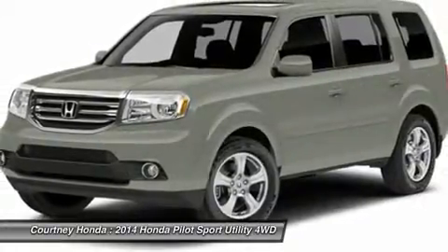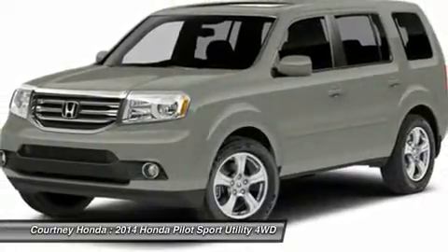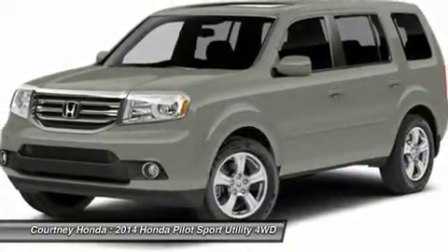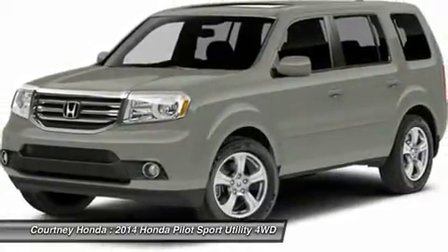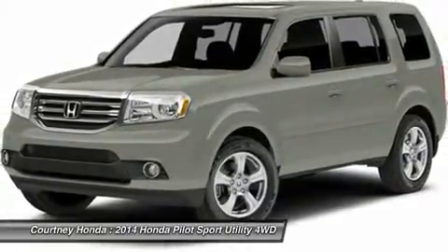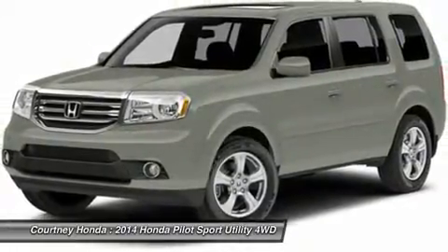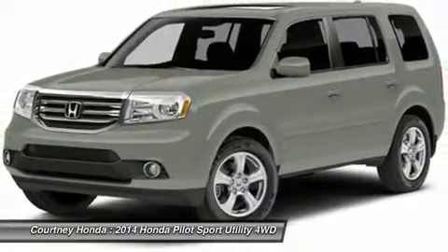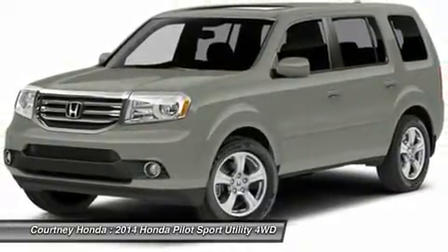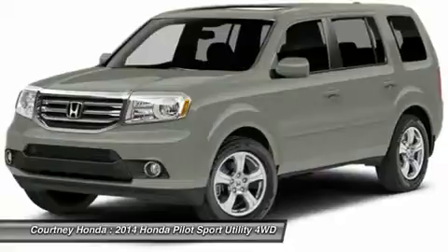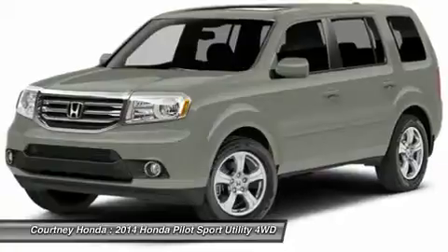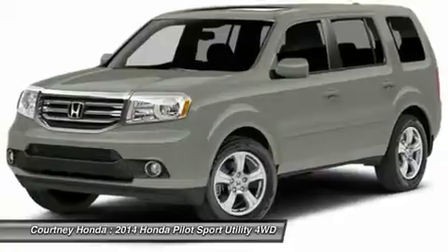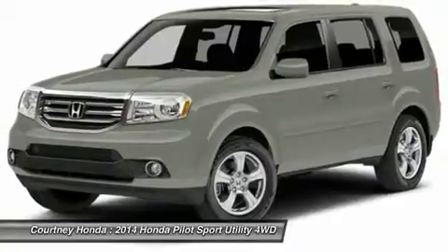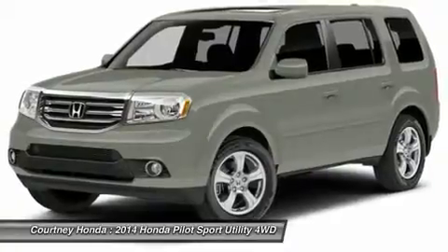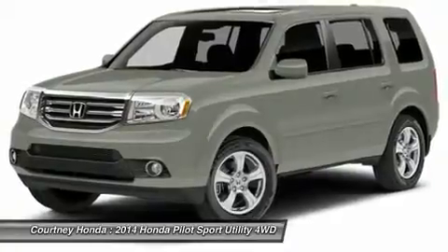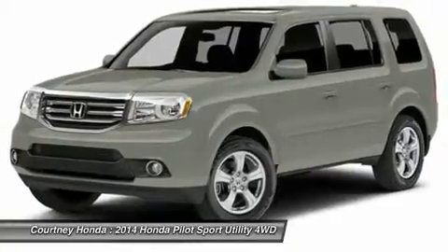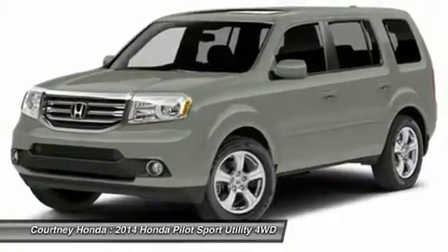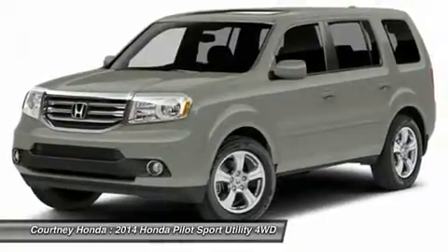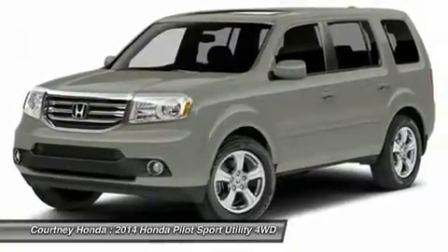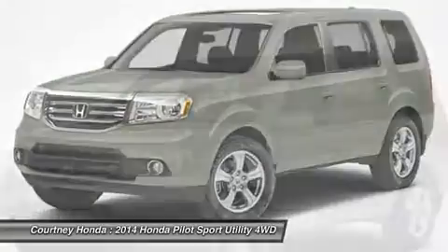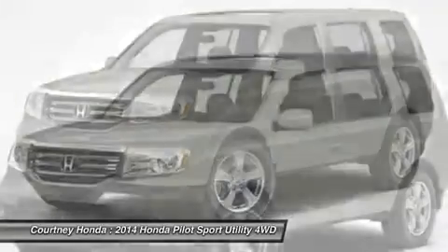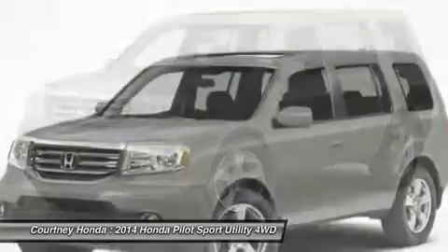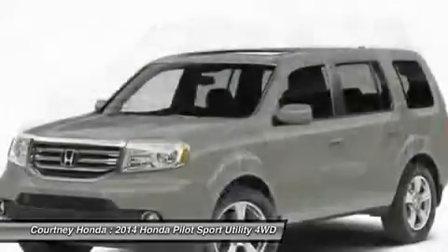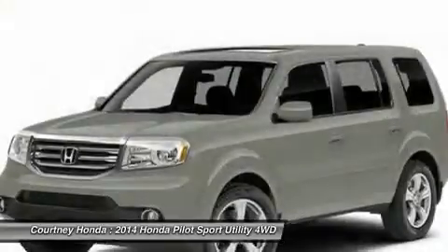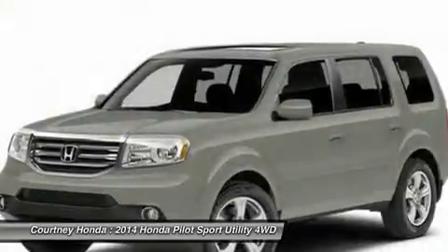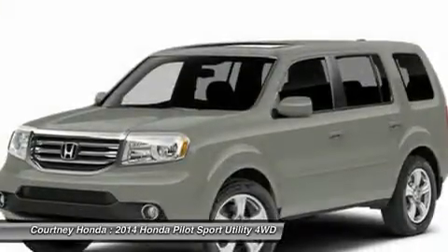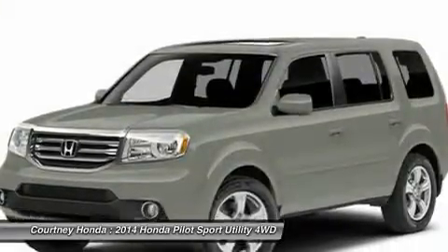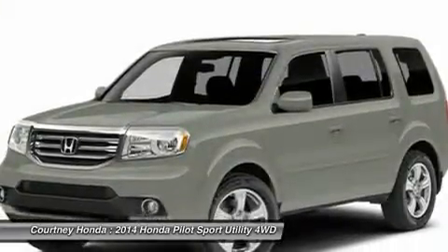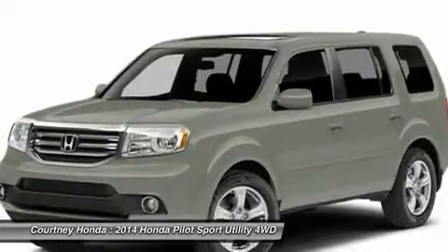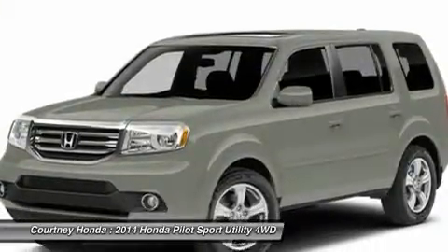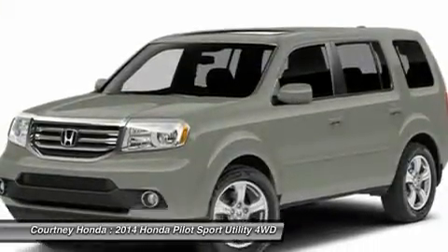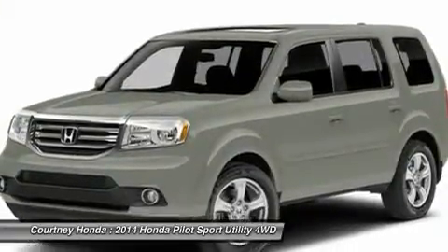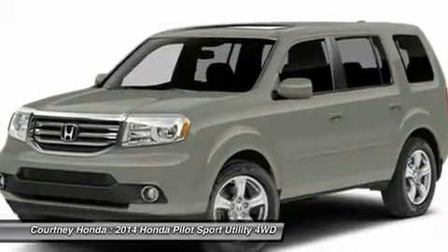Air conditioning, adjustable steering wheel, power steering, aluminum wheels, and hard disk drive media storage.